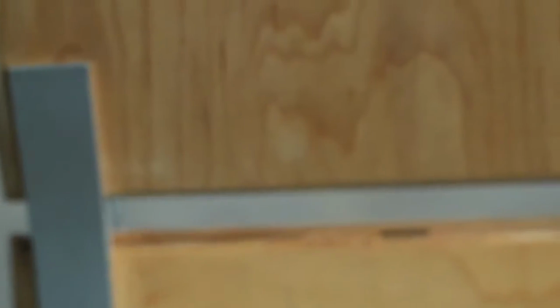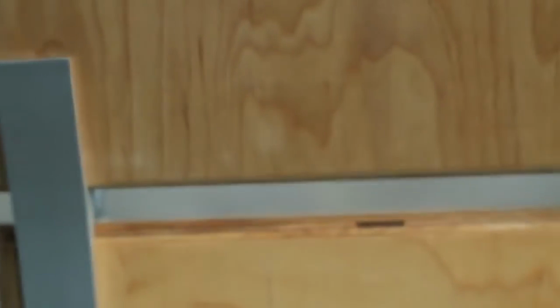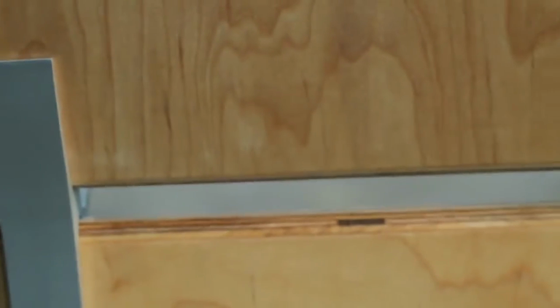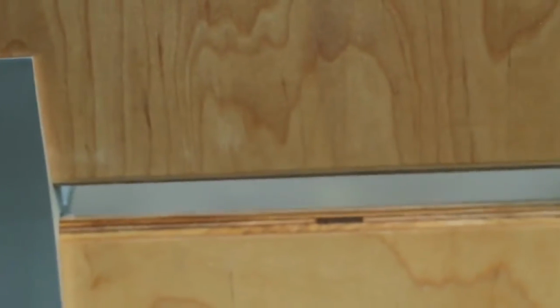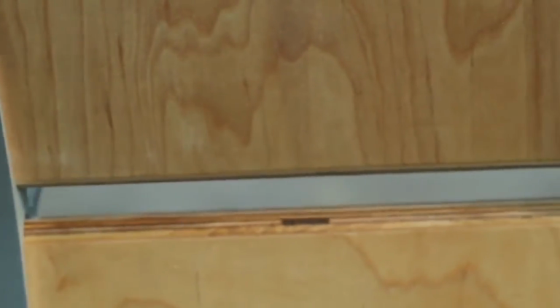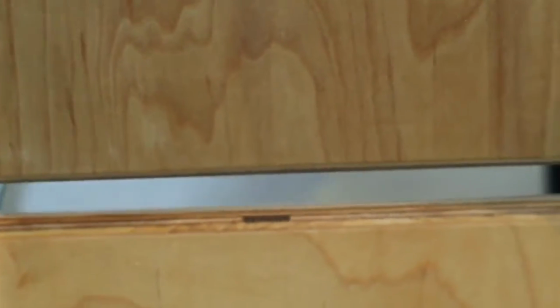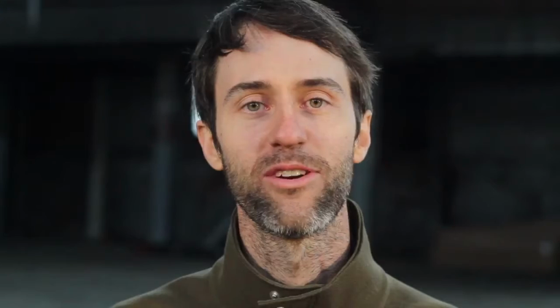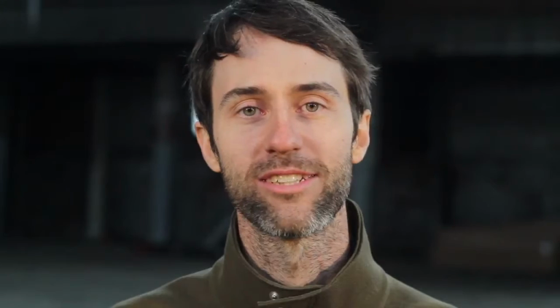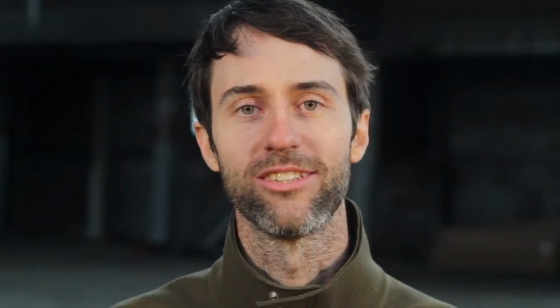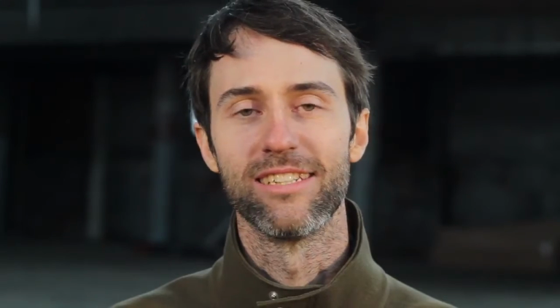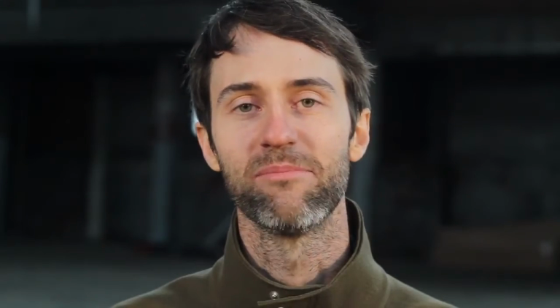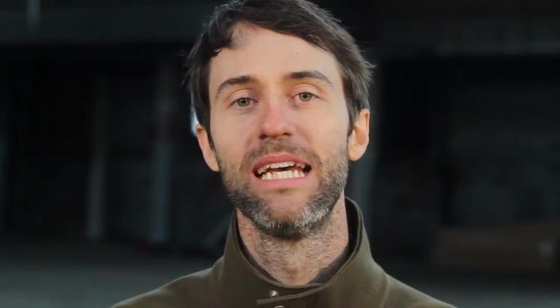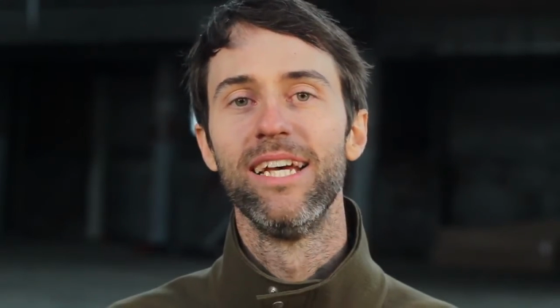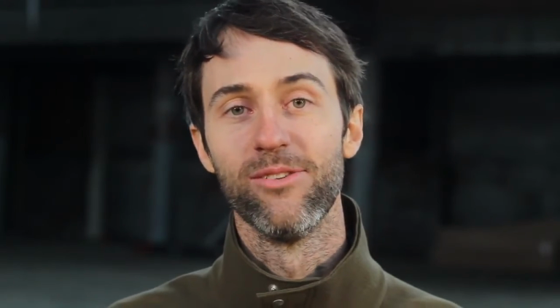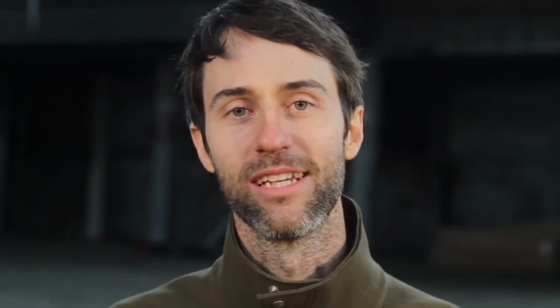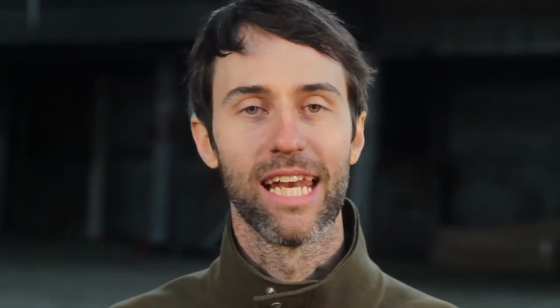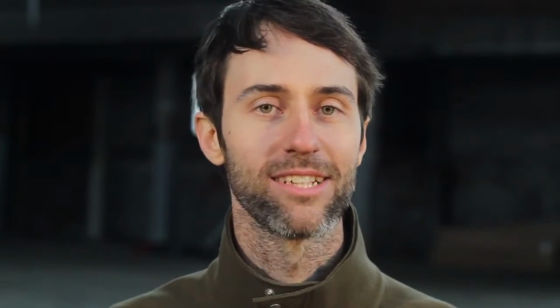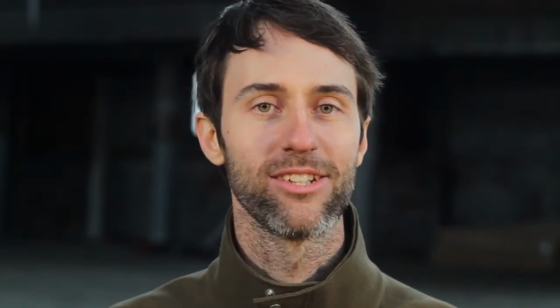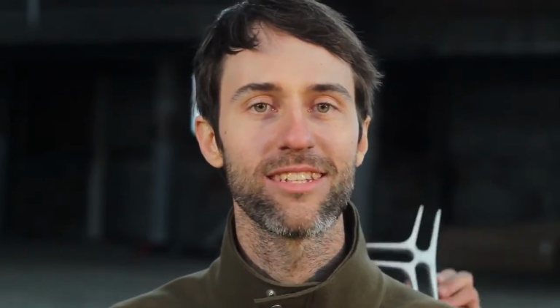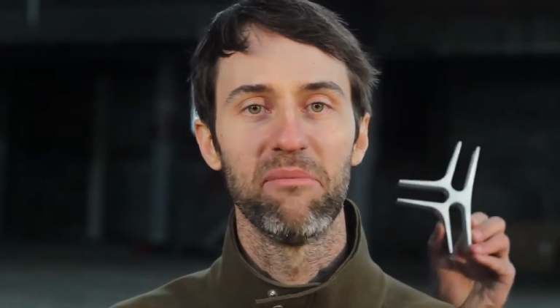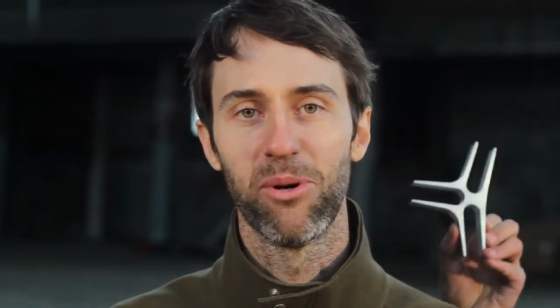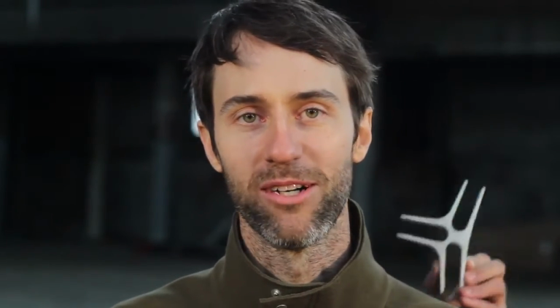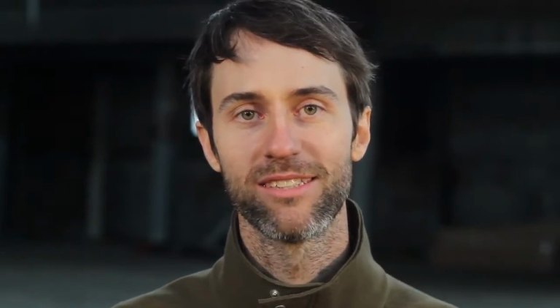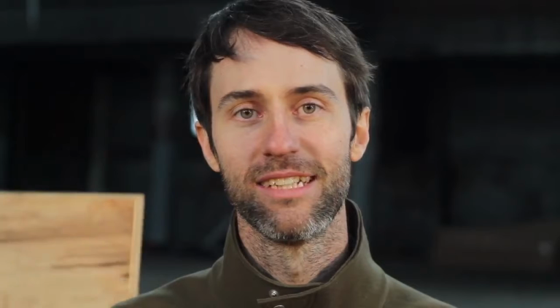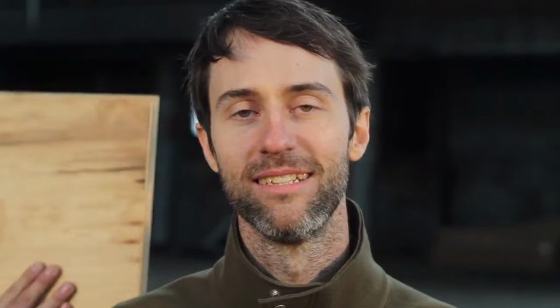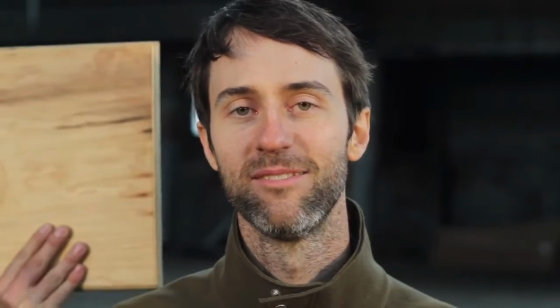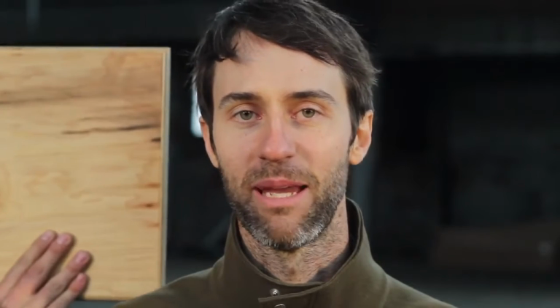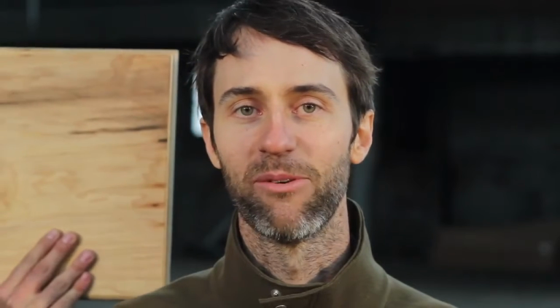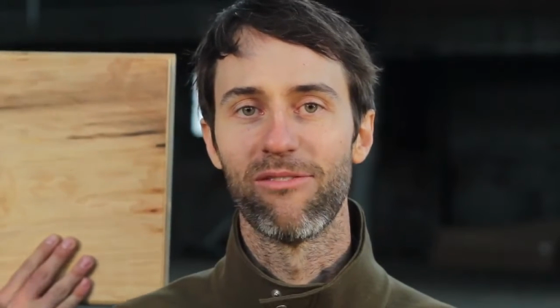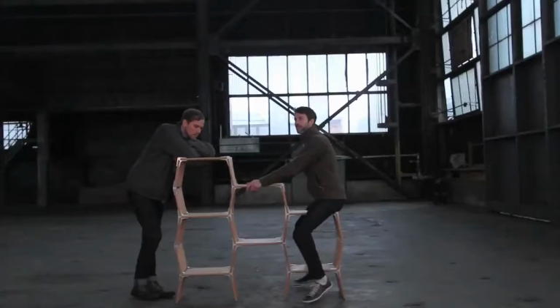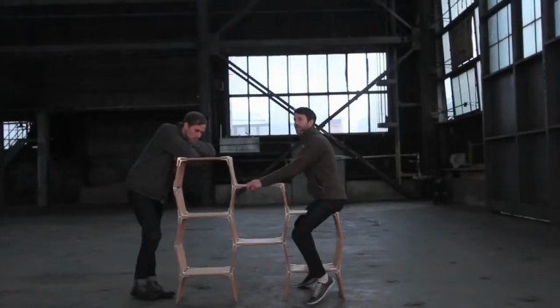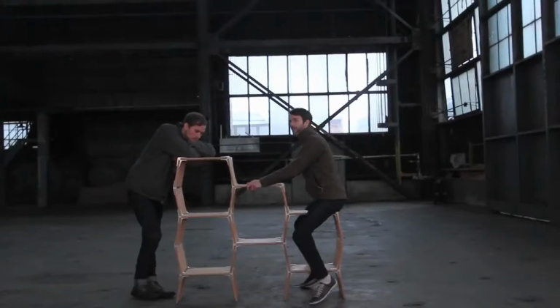Modos is a tool-free furniture system using connectors and boards to make whatever you want.